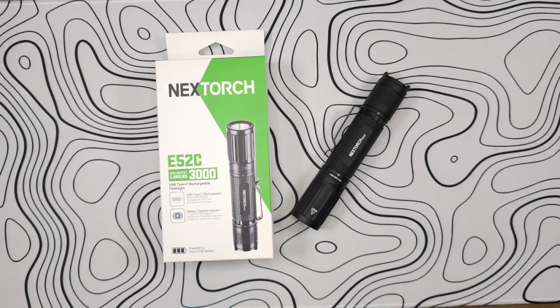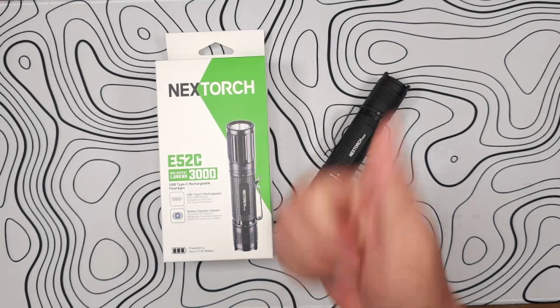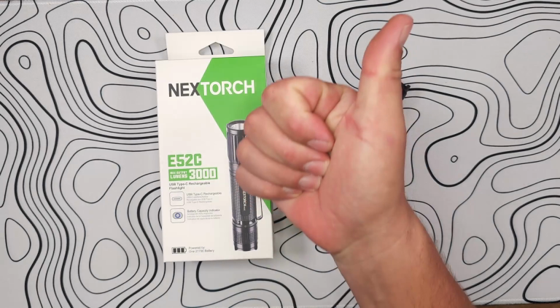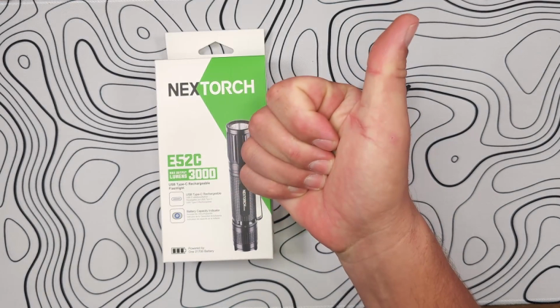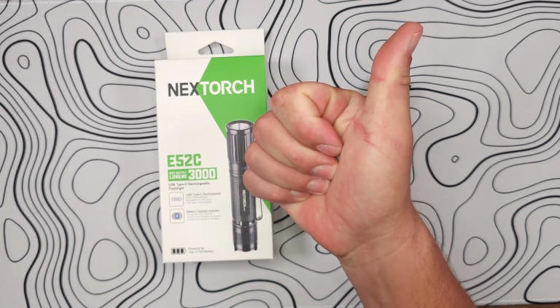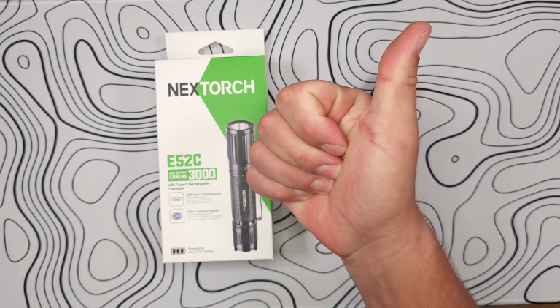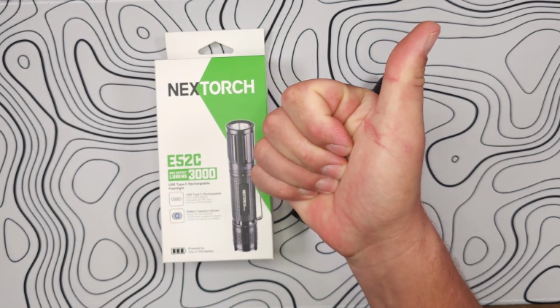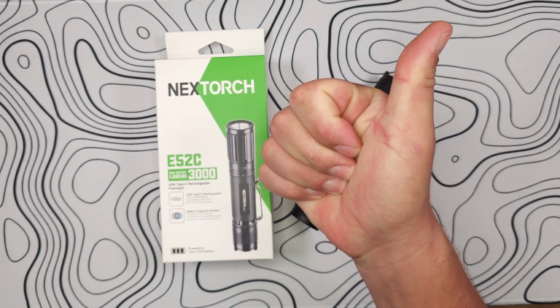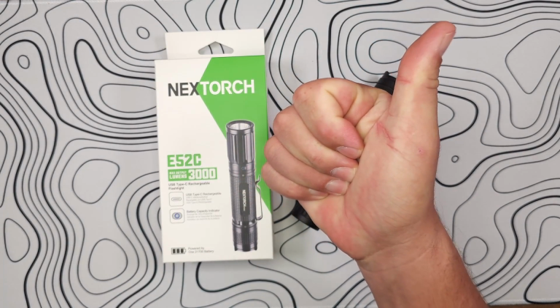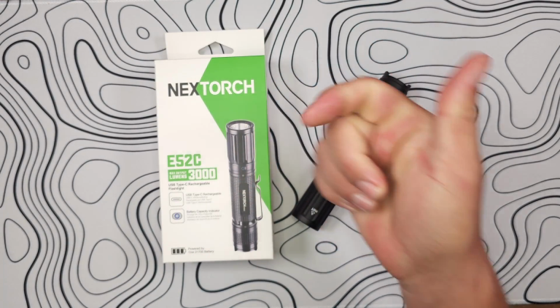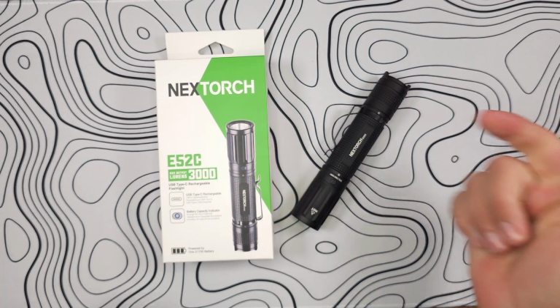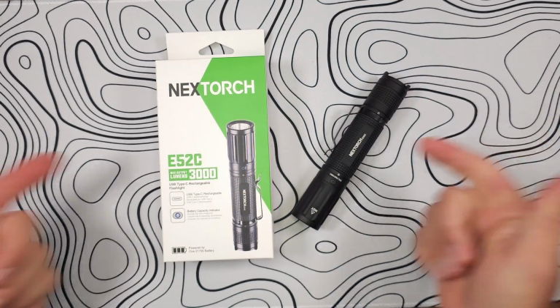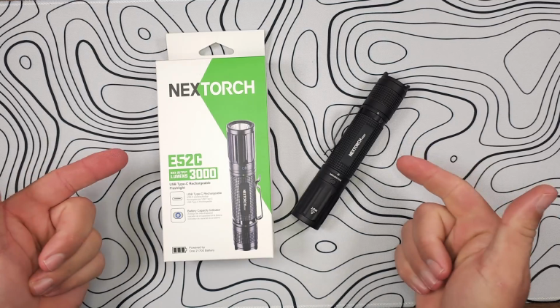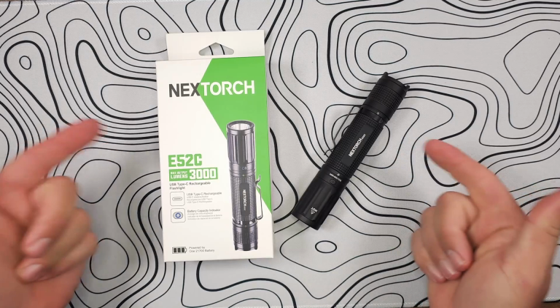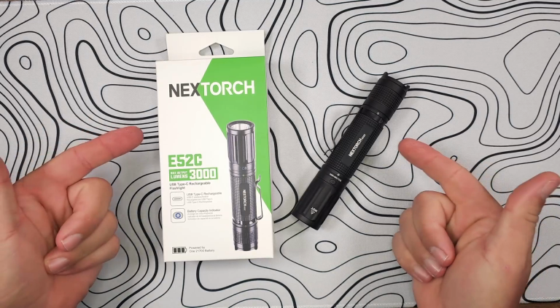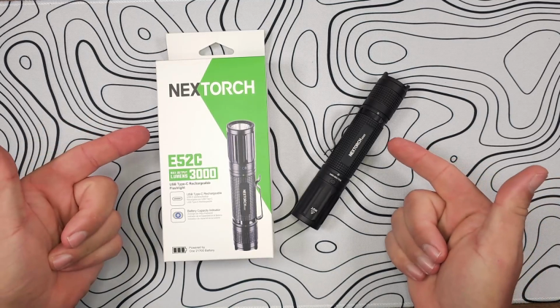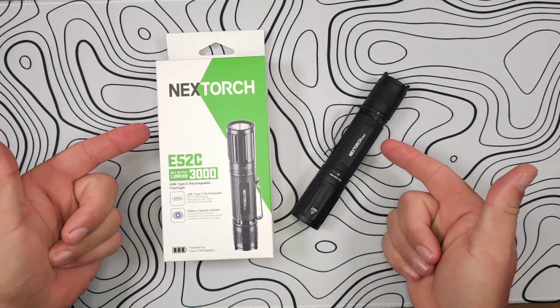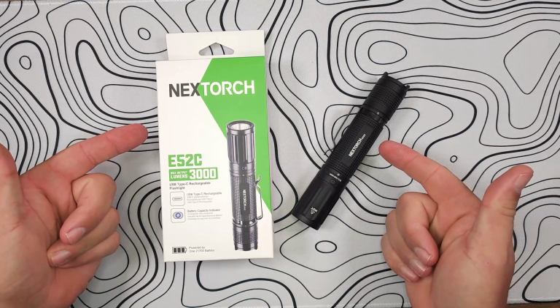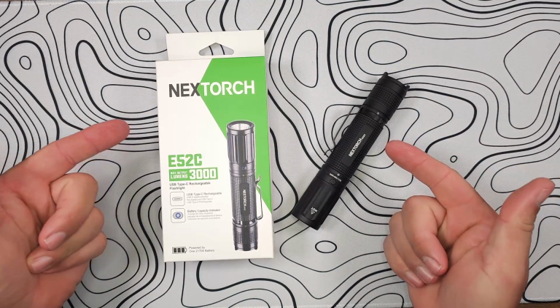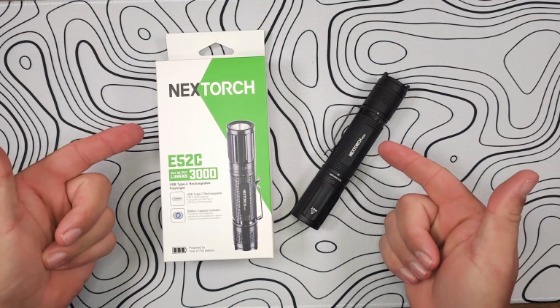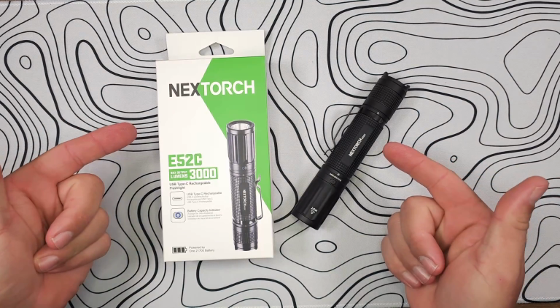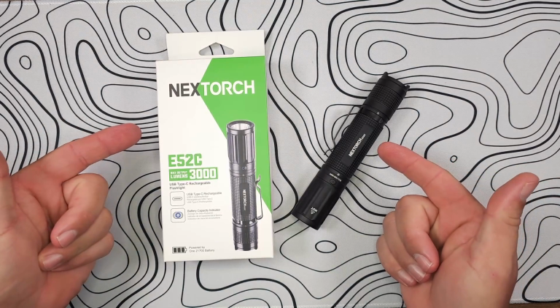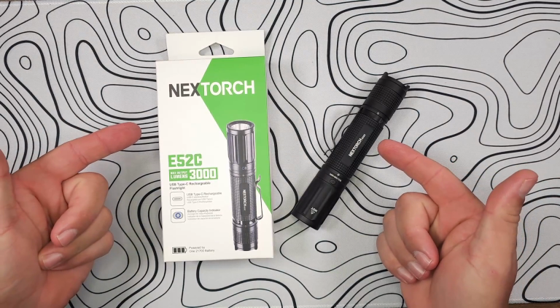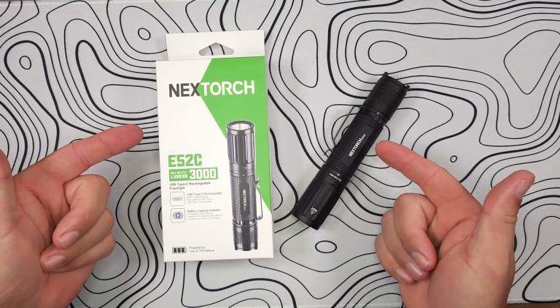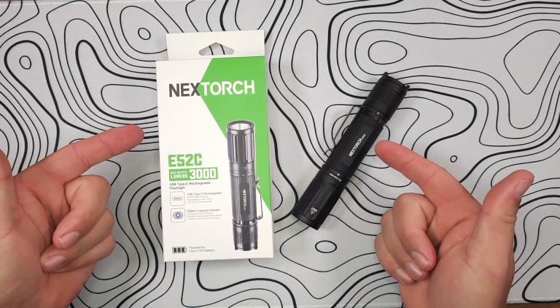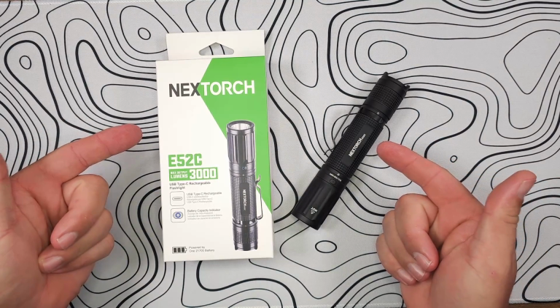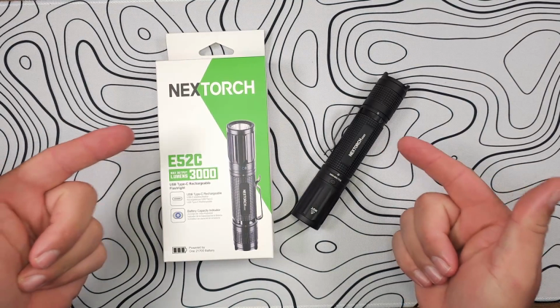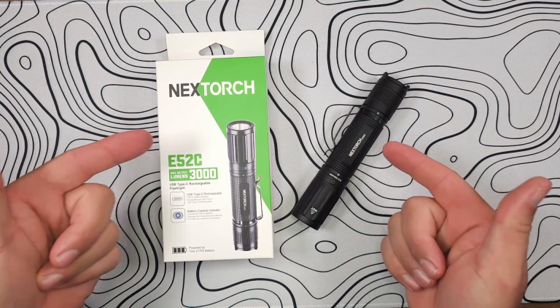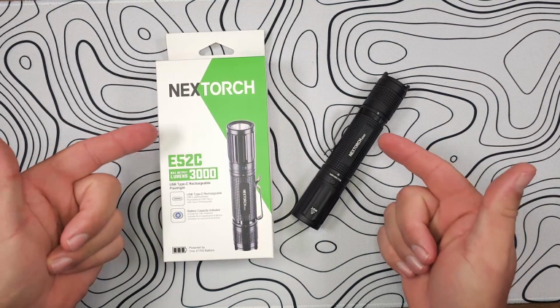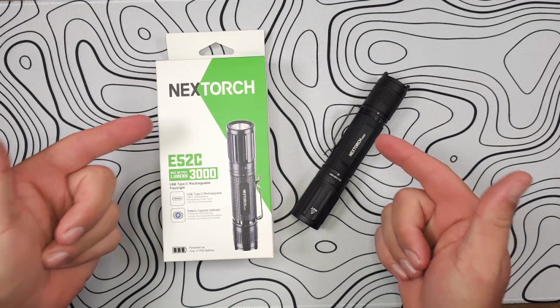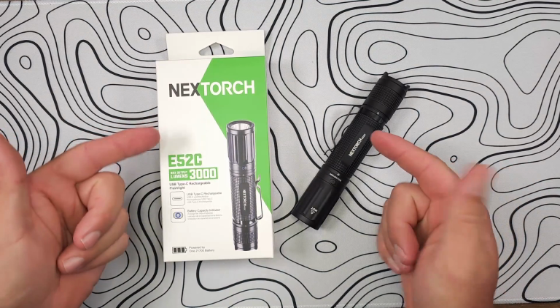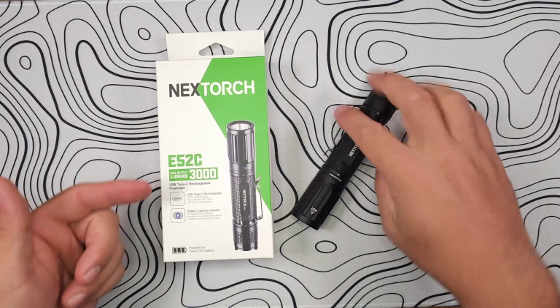Hey guys, James with Torches and Tactical, and today we're going over NexTorch's latest EDC offering, the E52C.